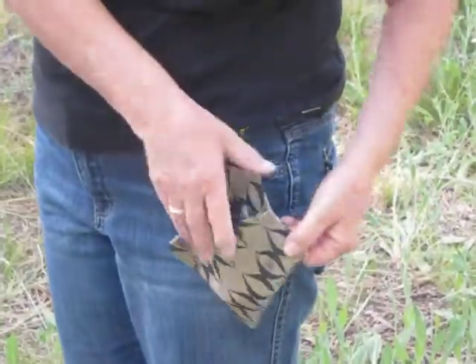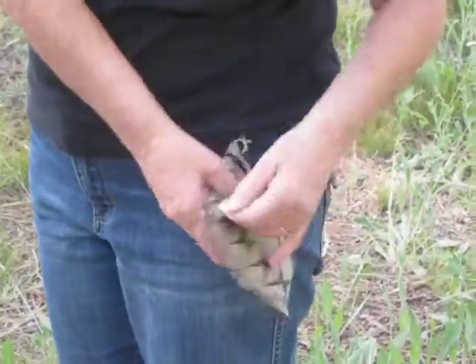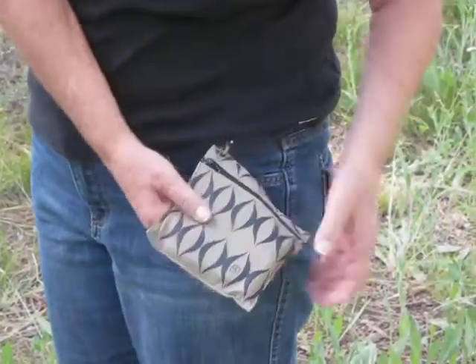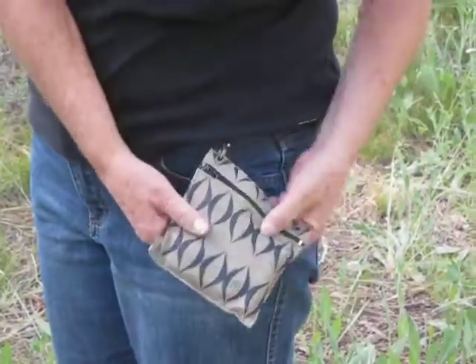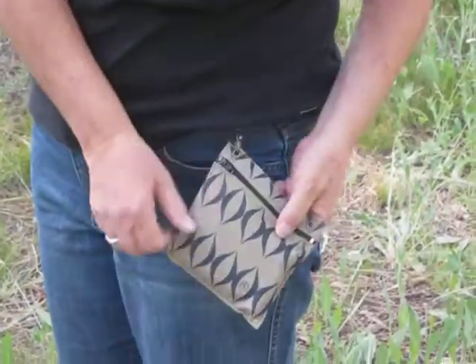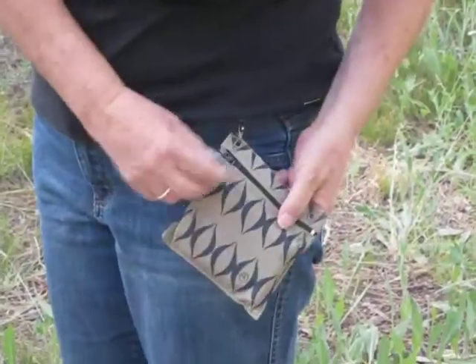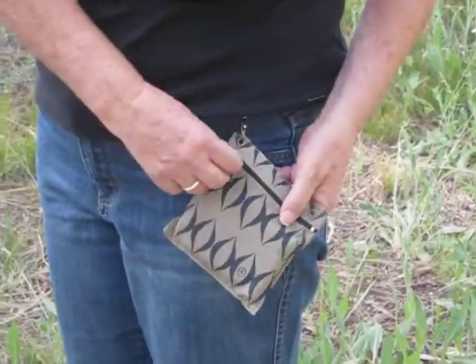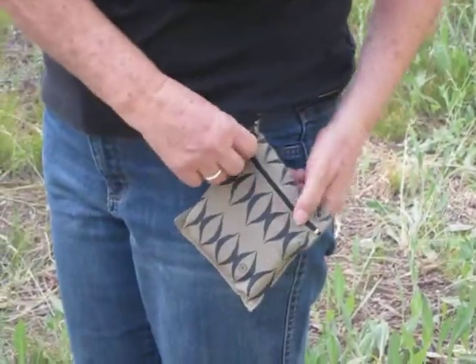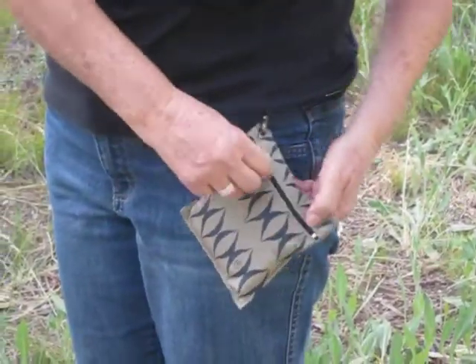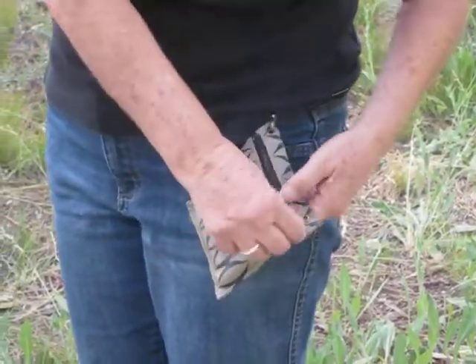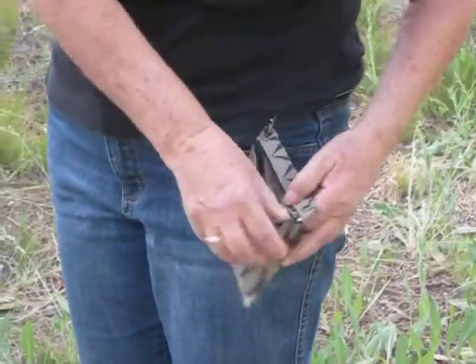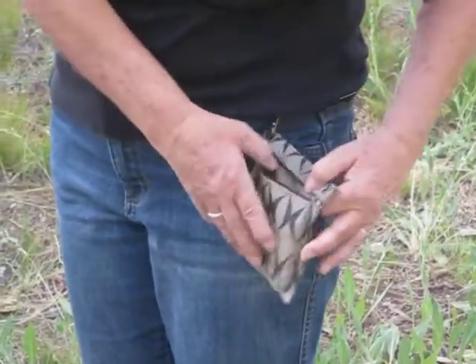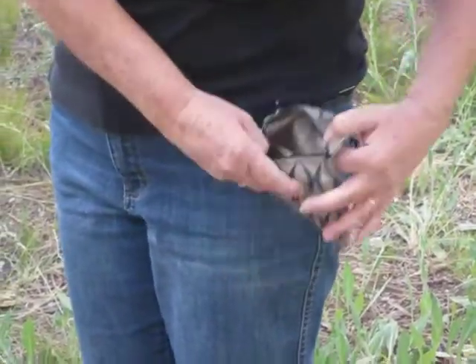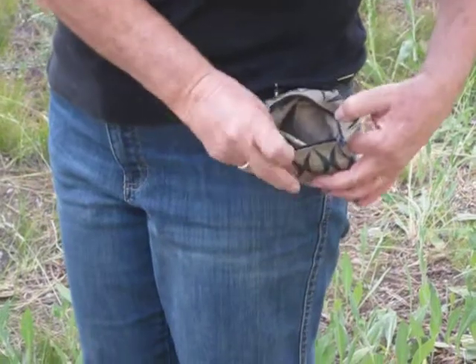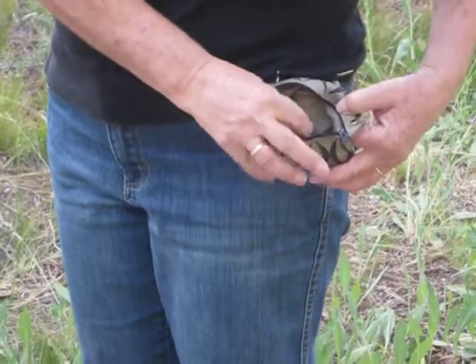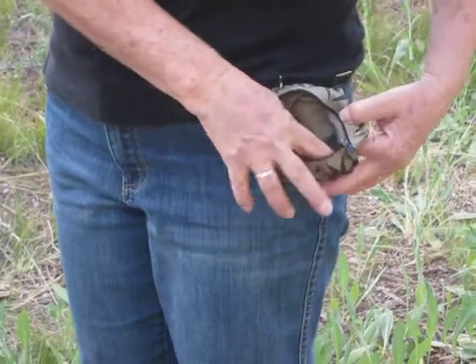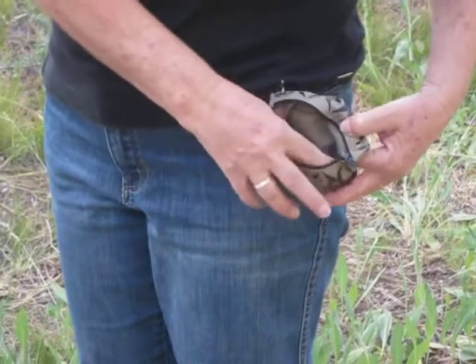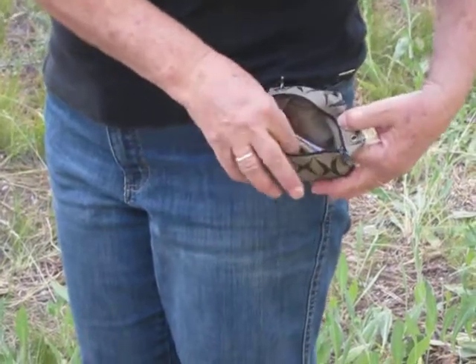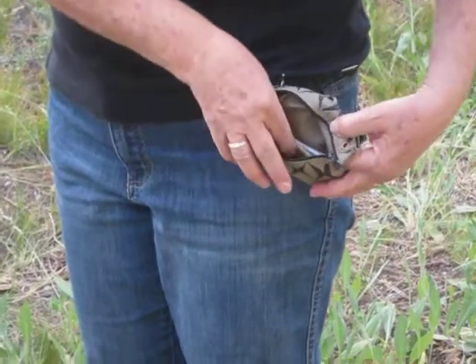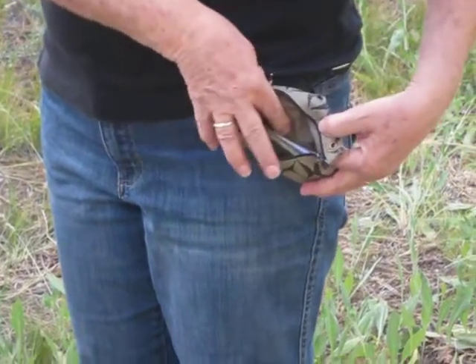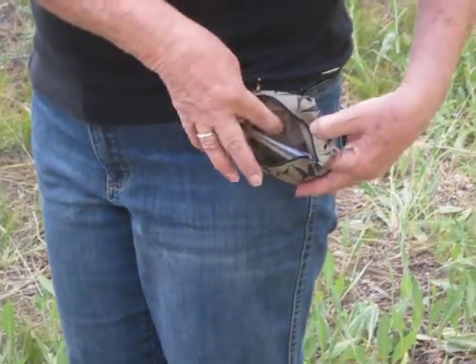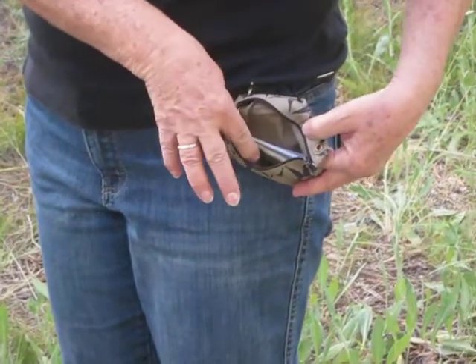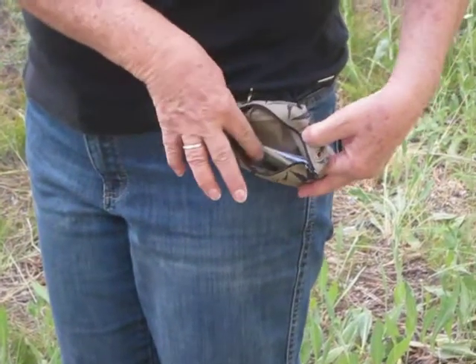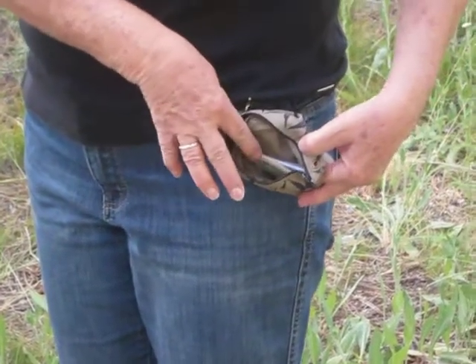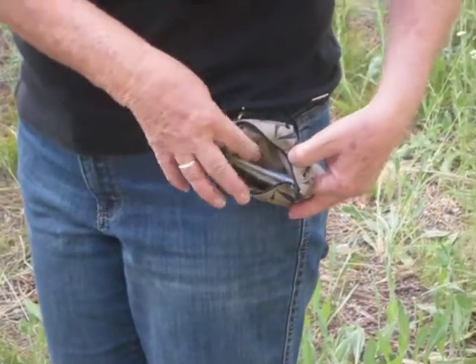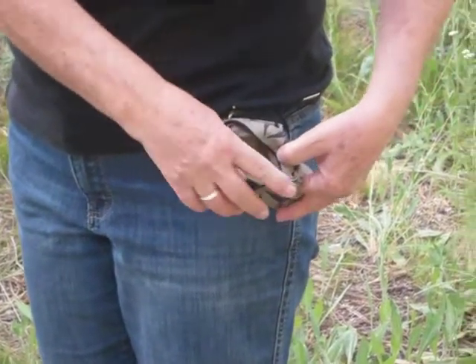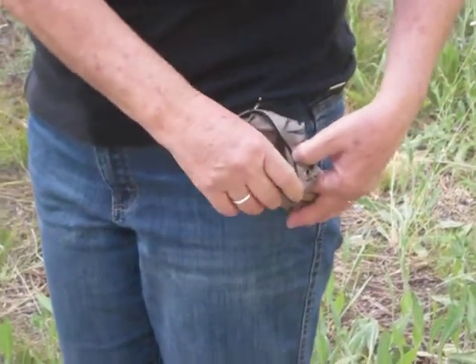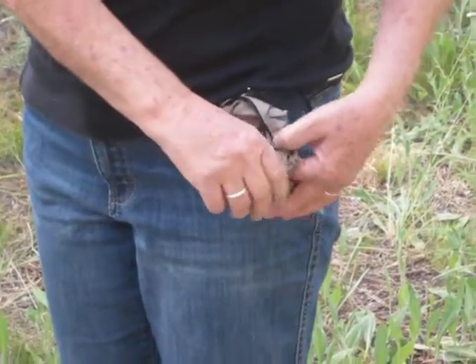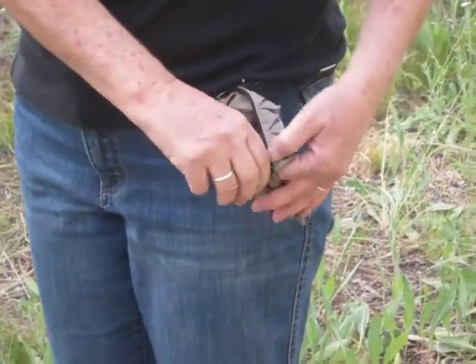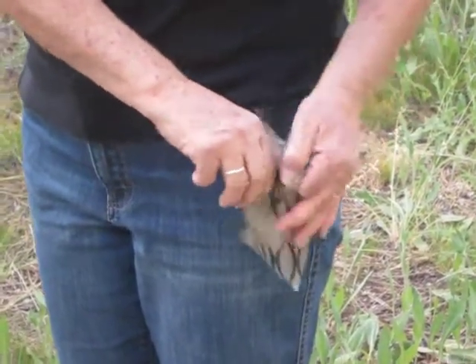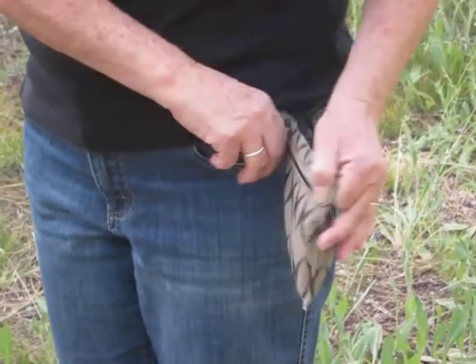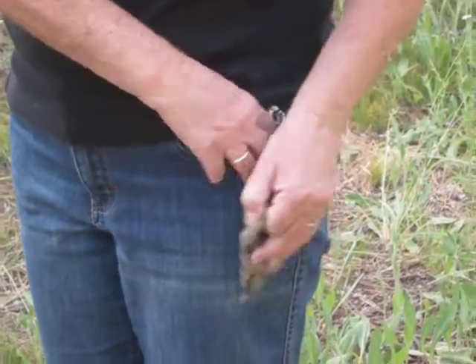On the other side you have a zipper for your lipstick, your money, your credit cards, your essentials.